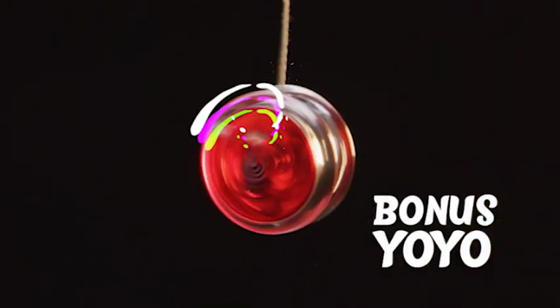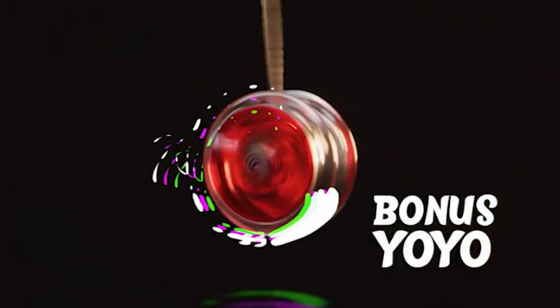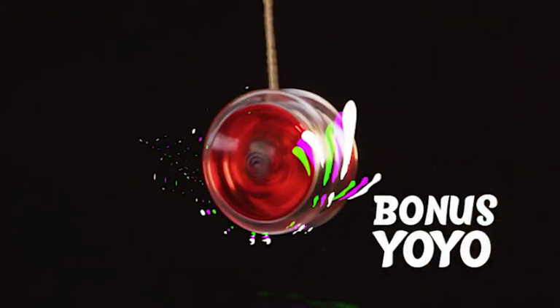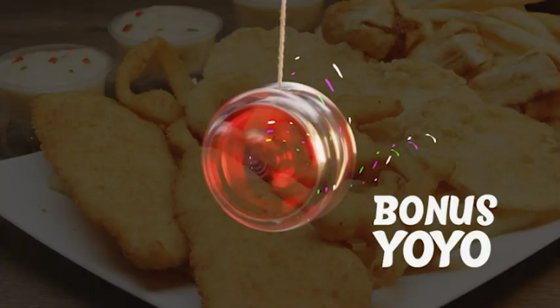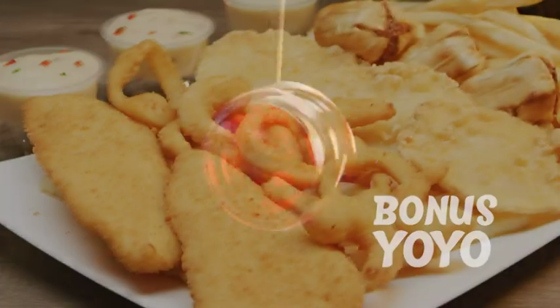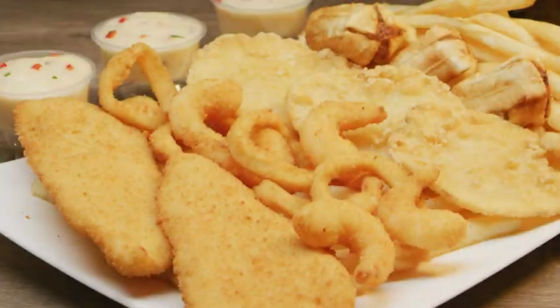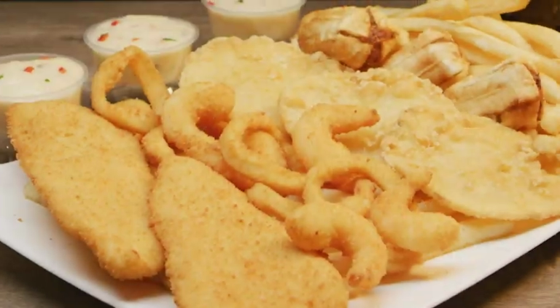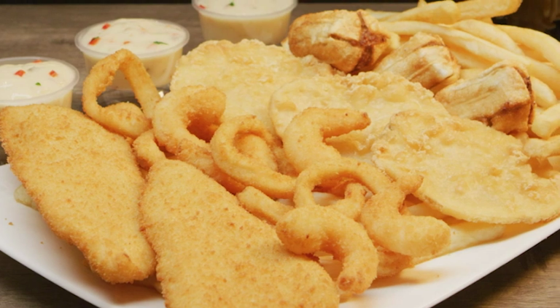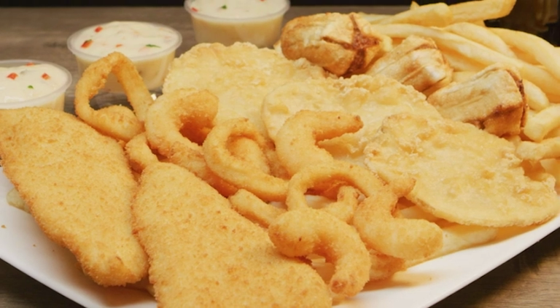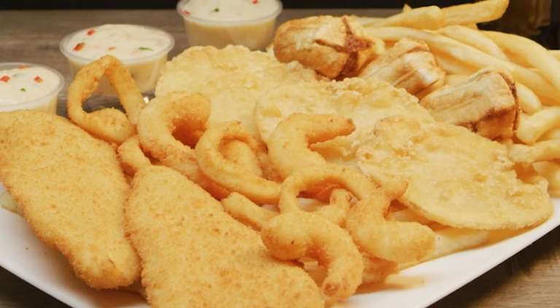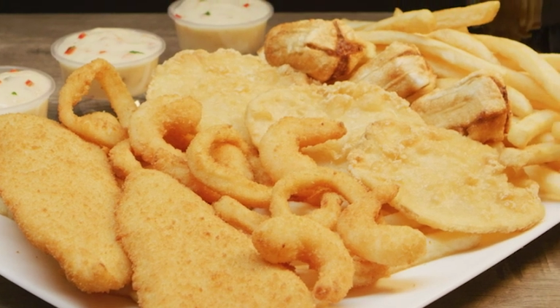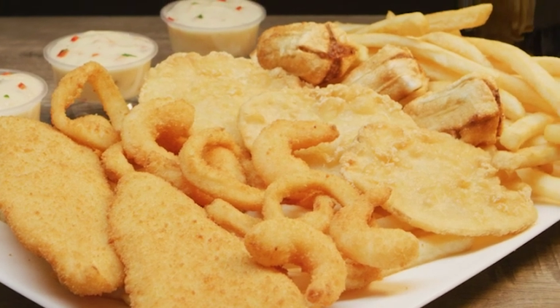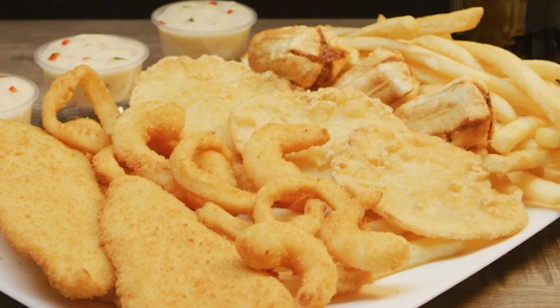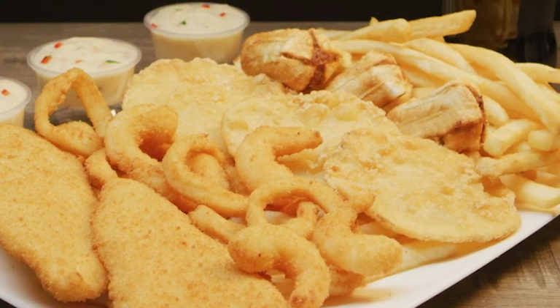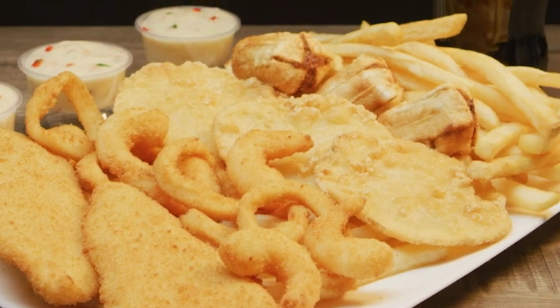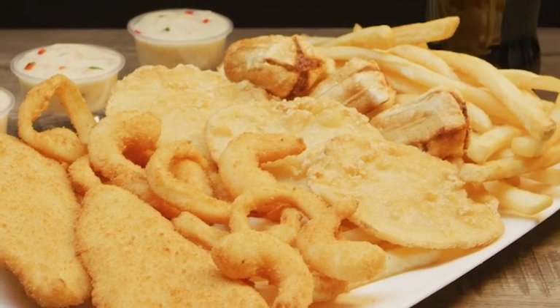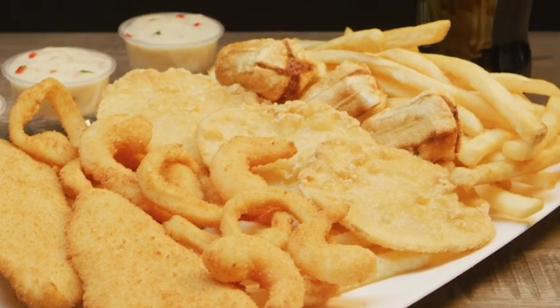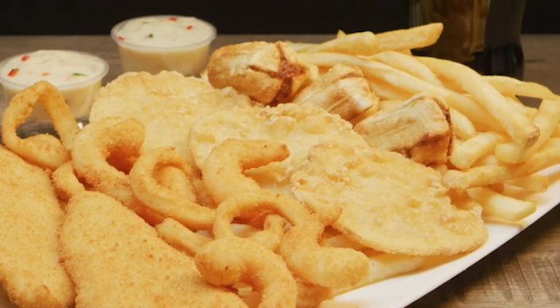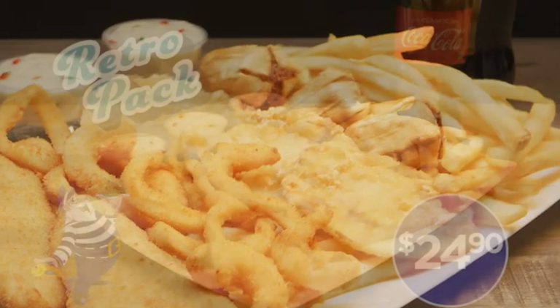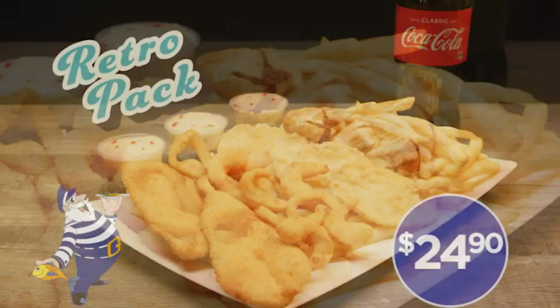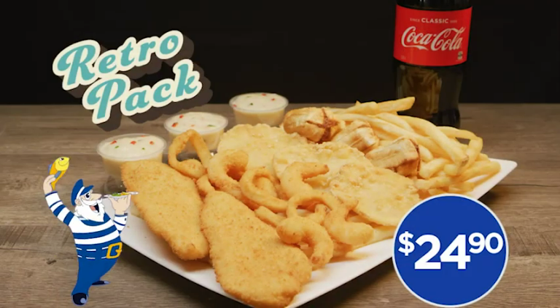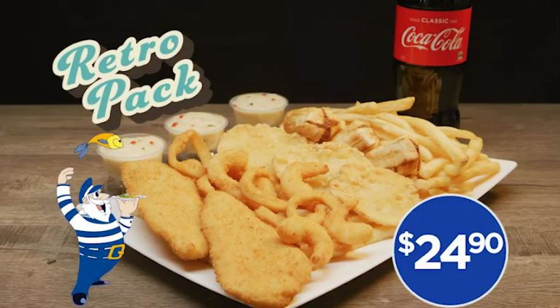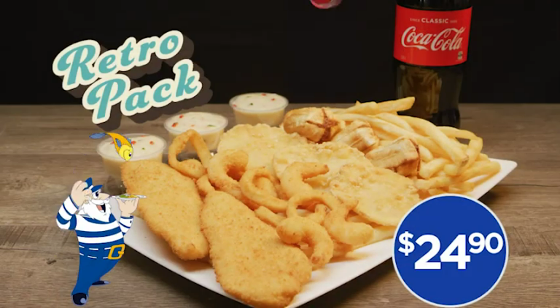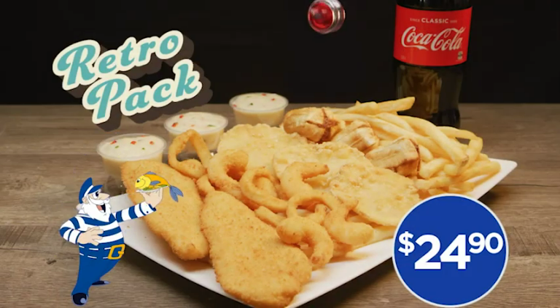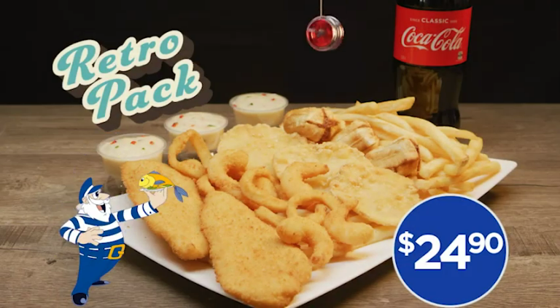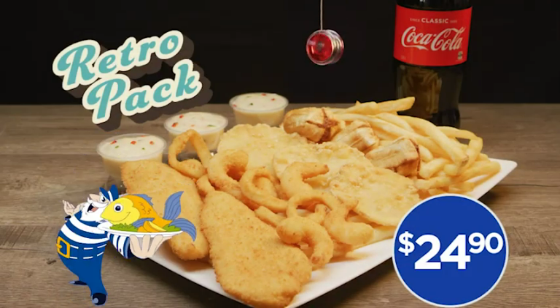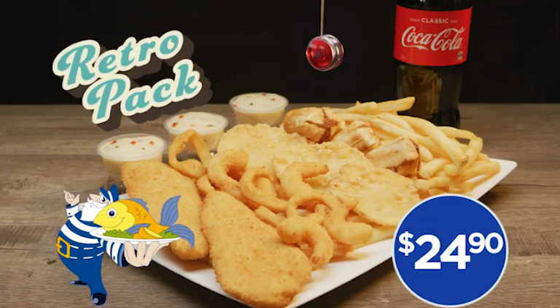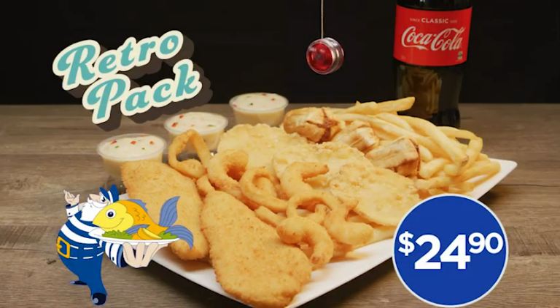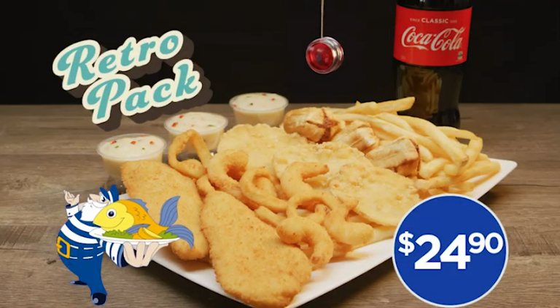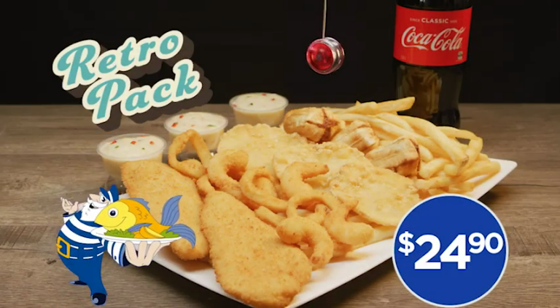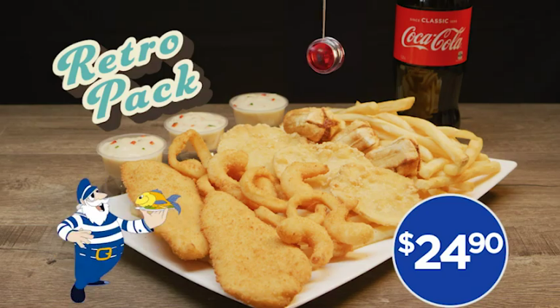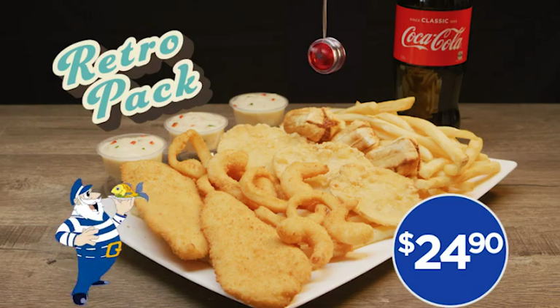A blast from the past. So take a spin down to your nearest Barnacle Bill for your Retro Pack, only $24.90.